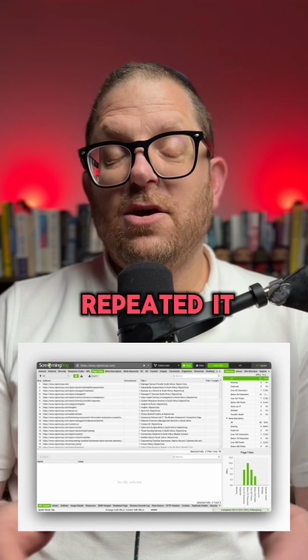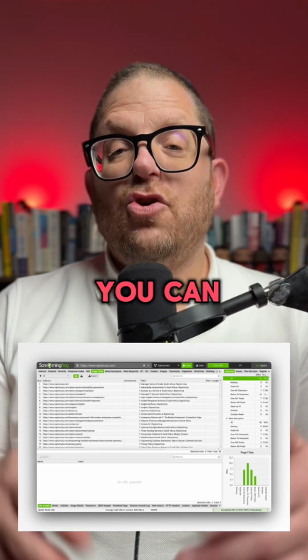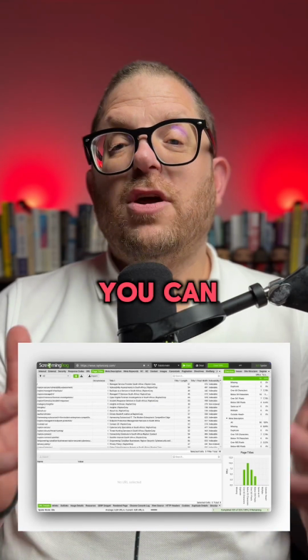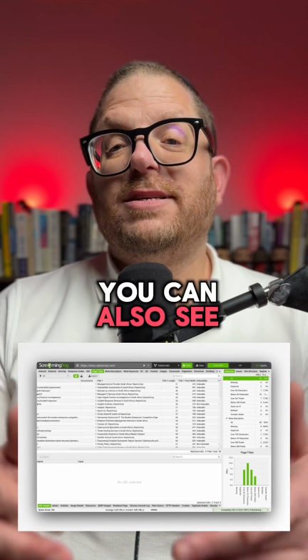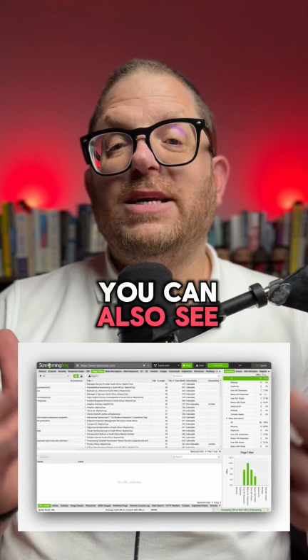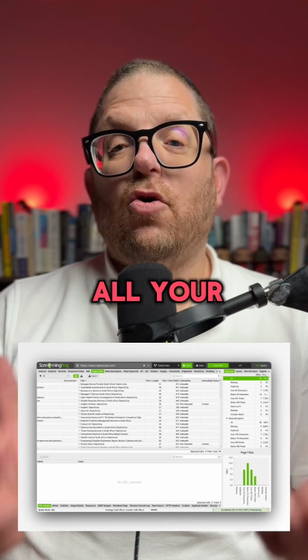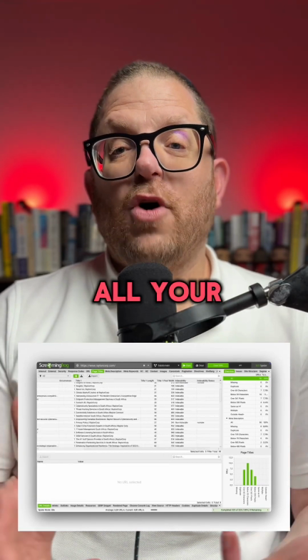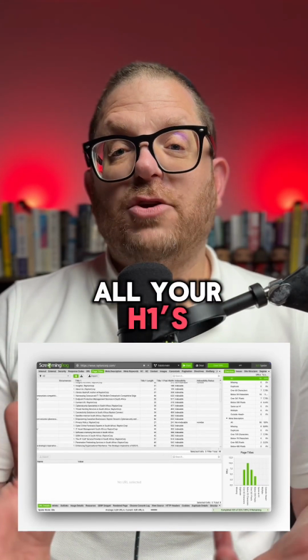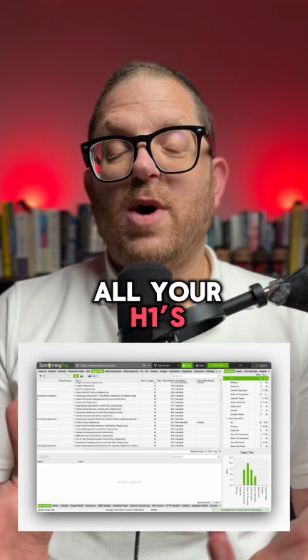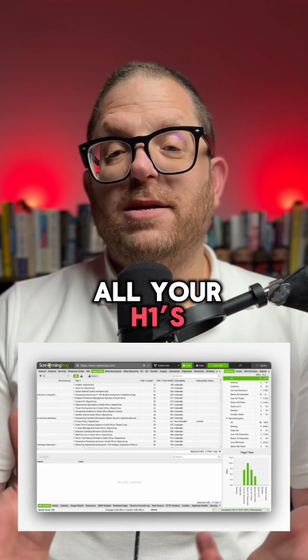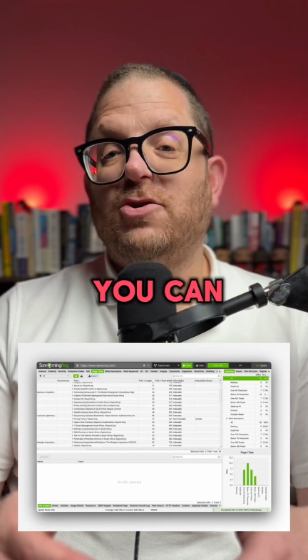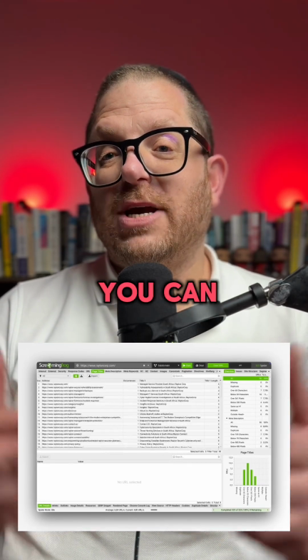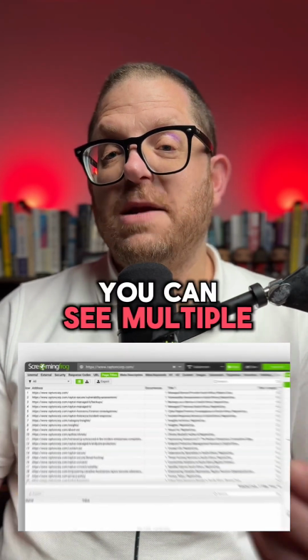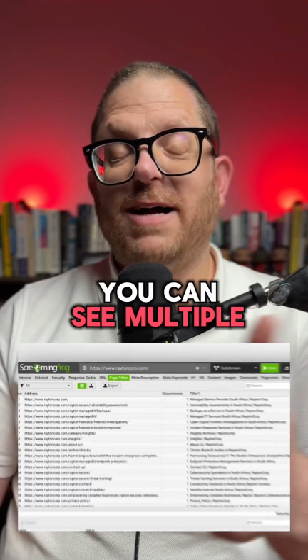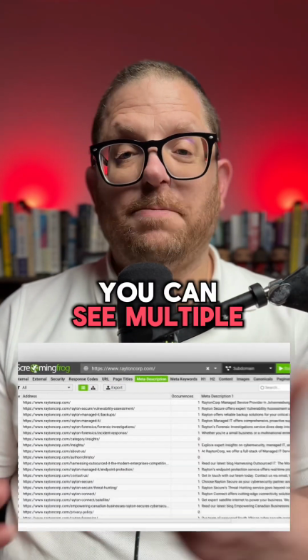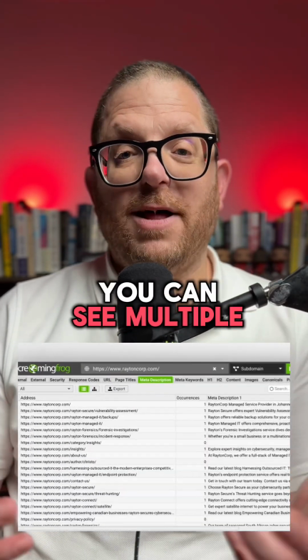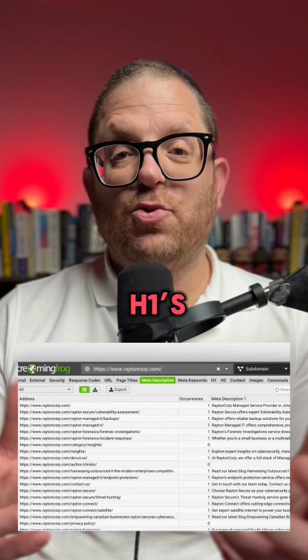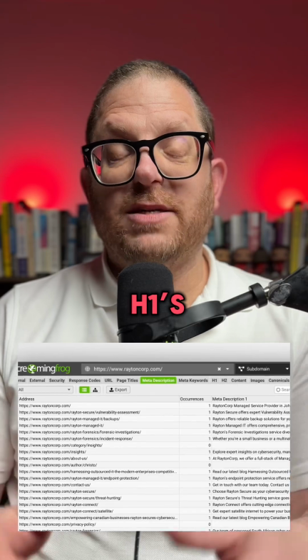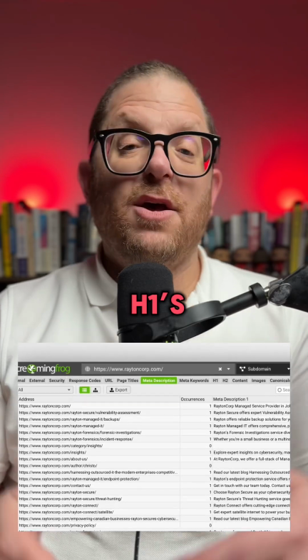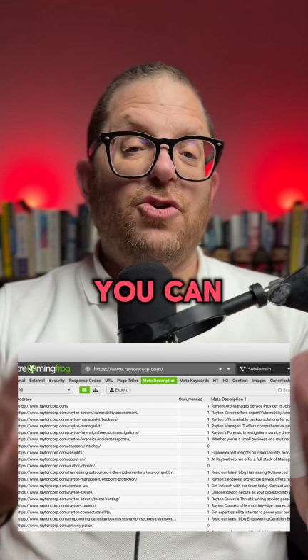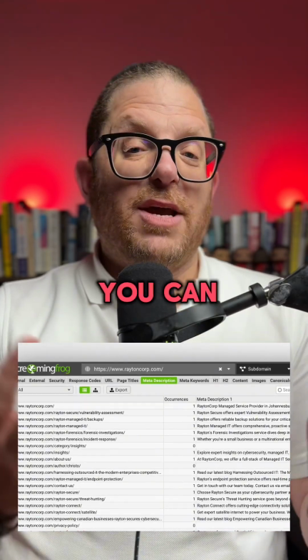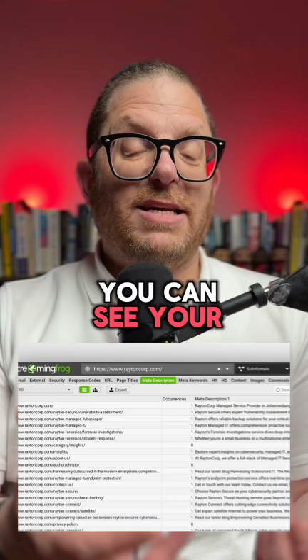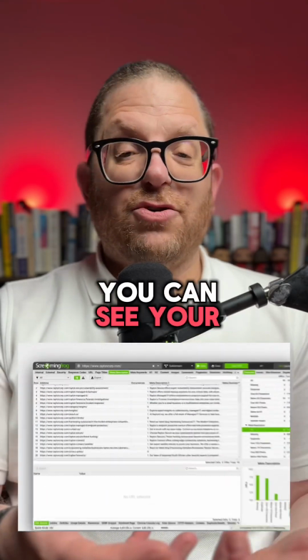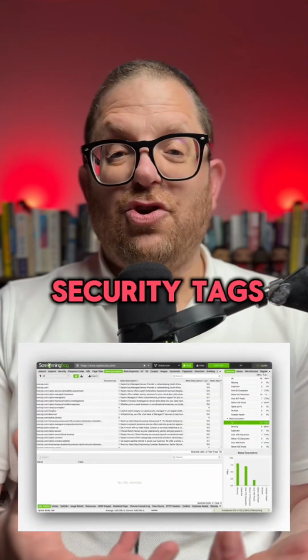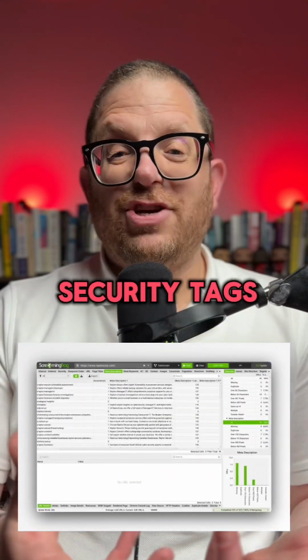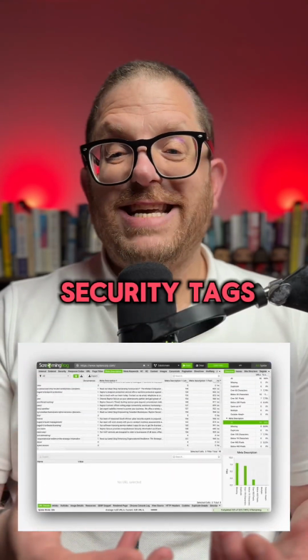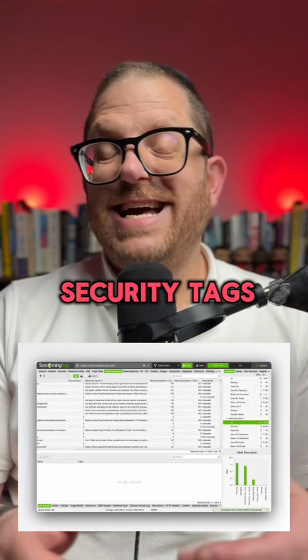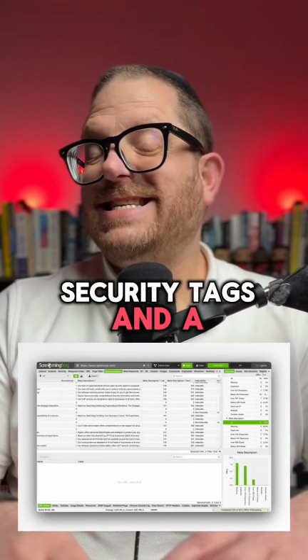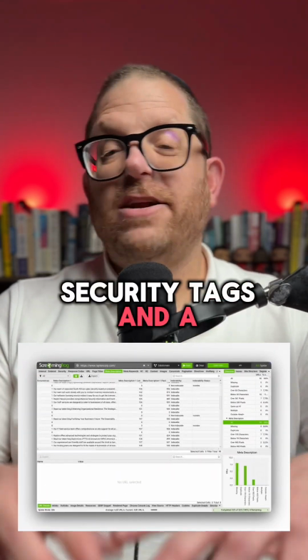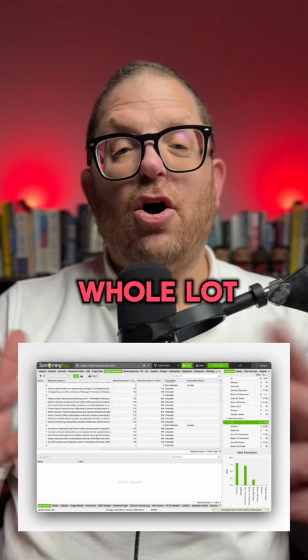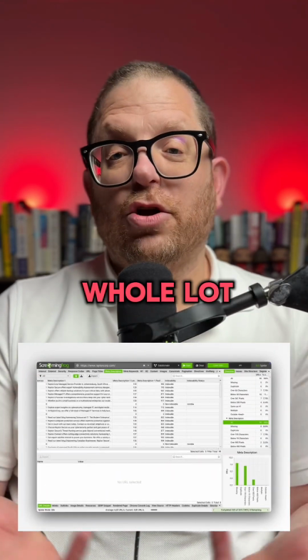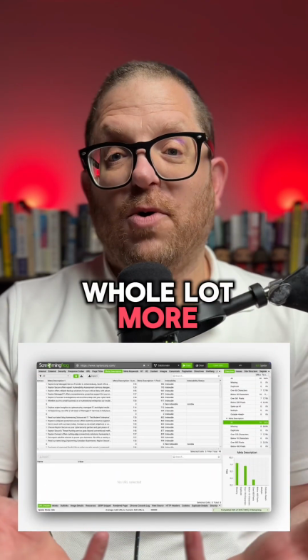You can also see all your H1s, you can see multiple H1s, you can see your security tags and a whole lot more.